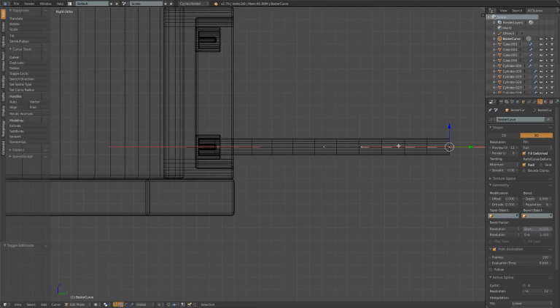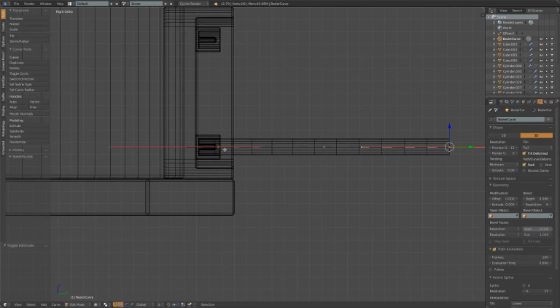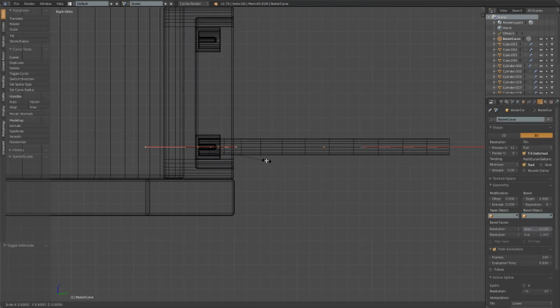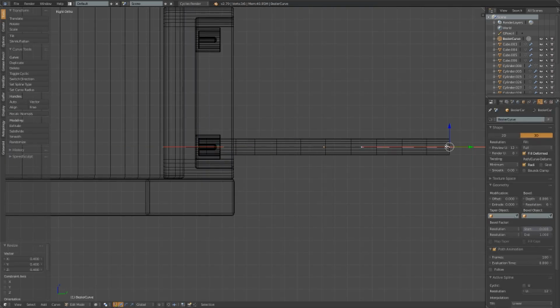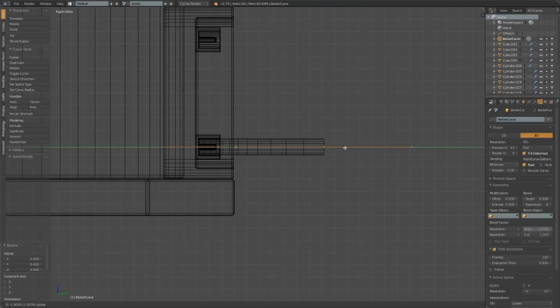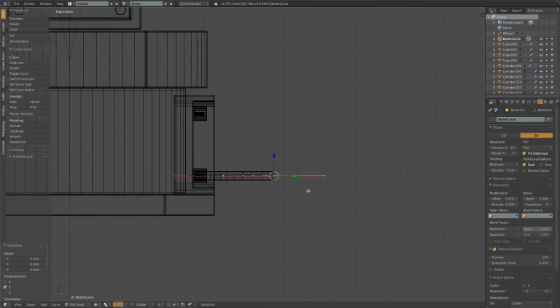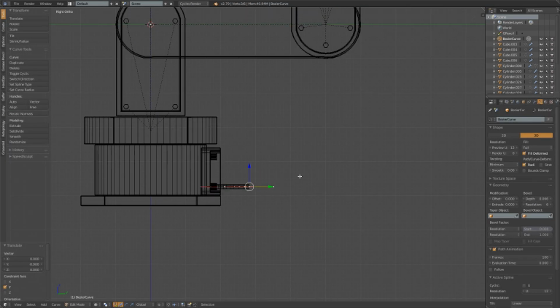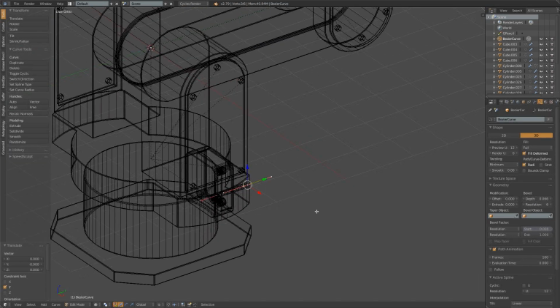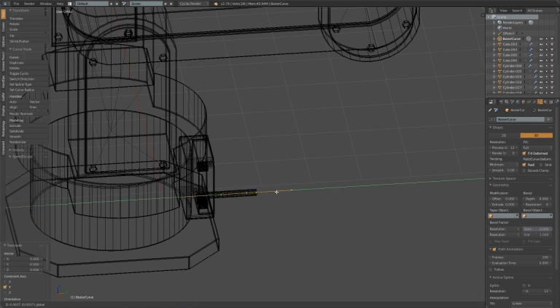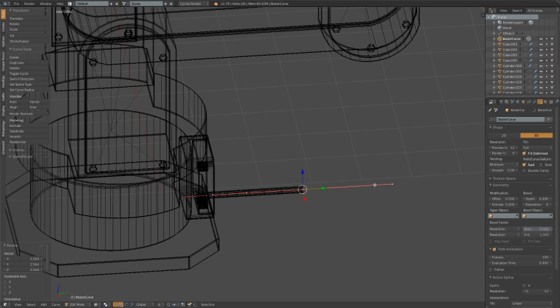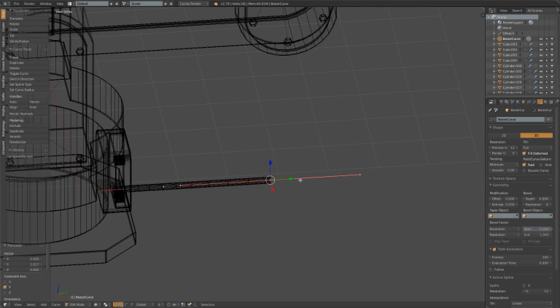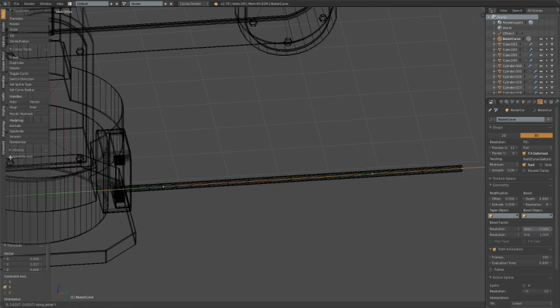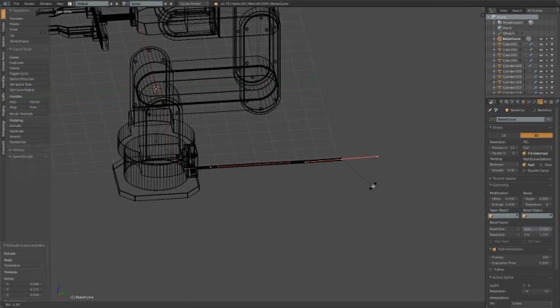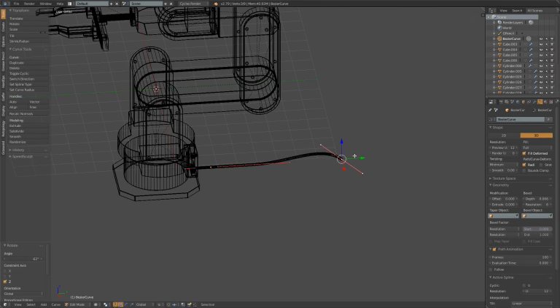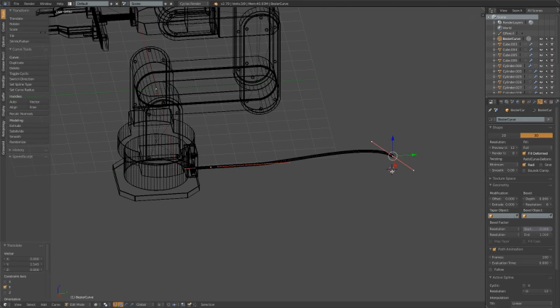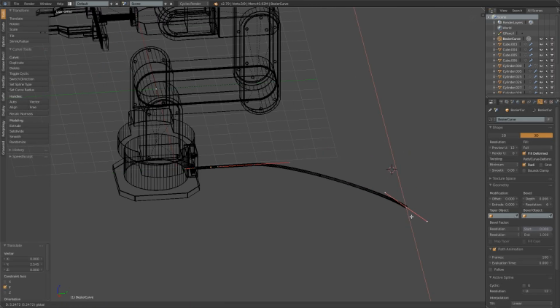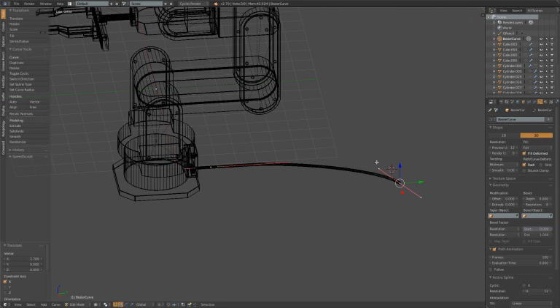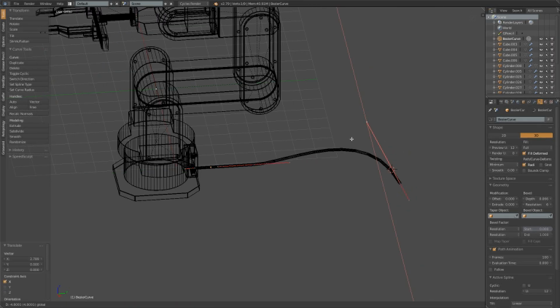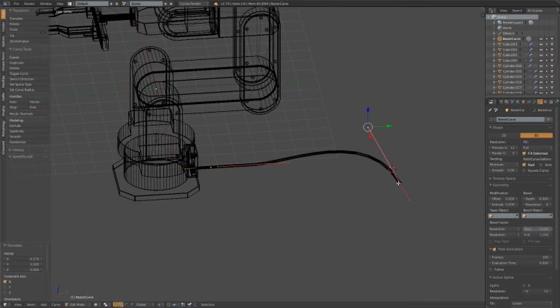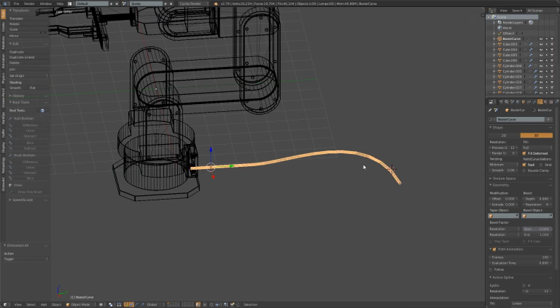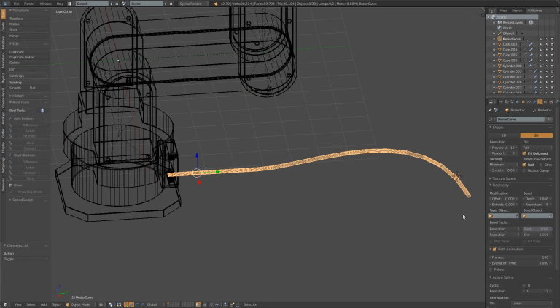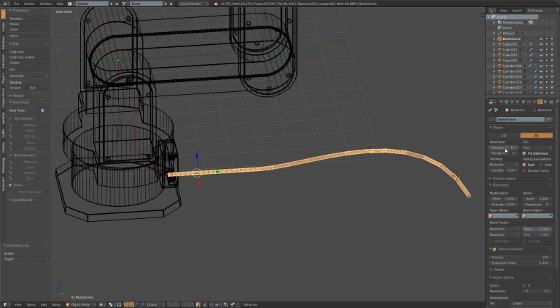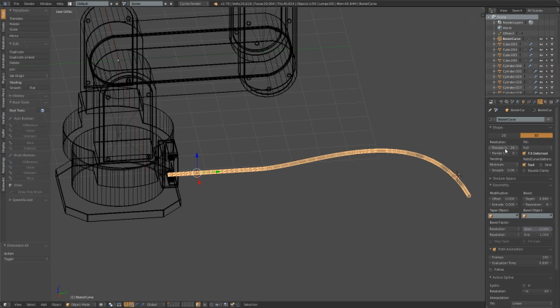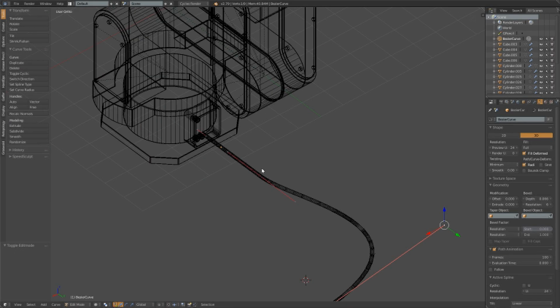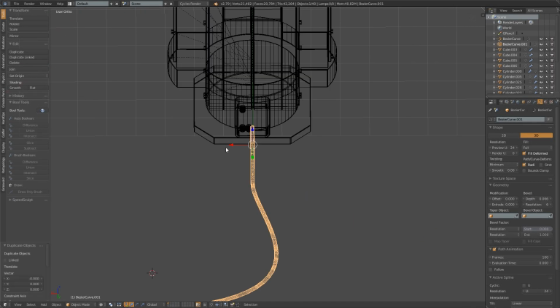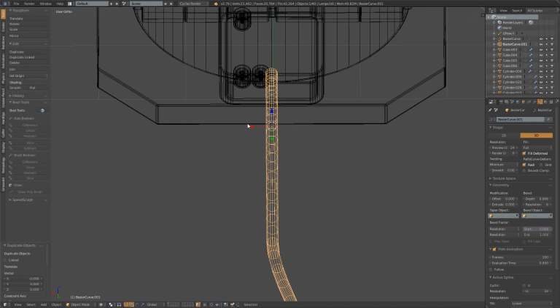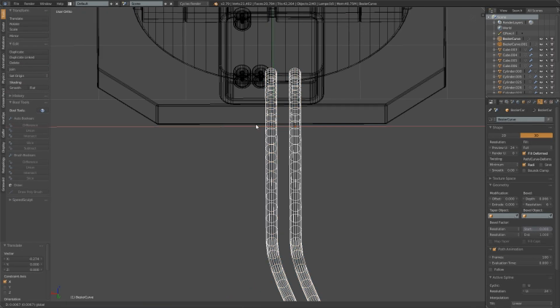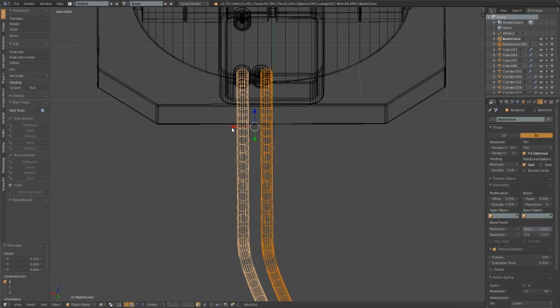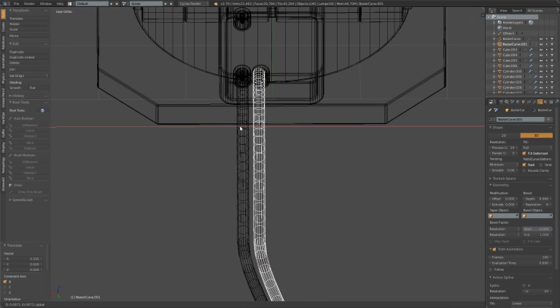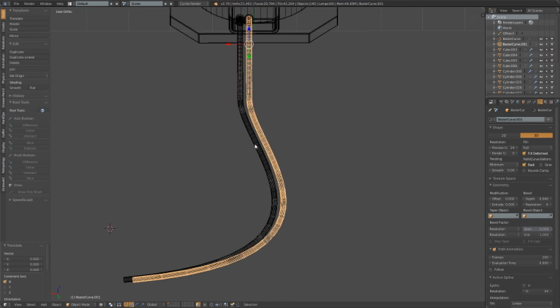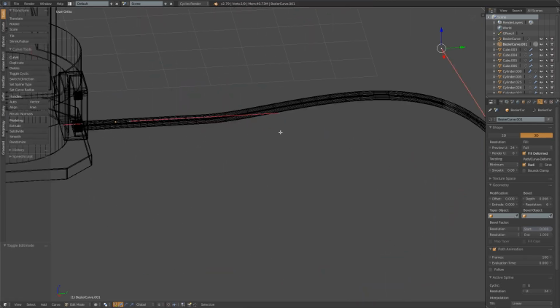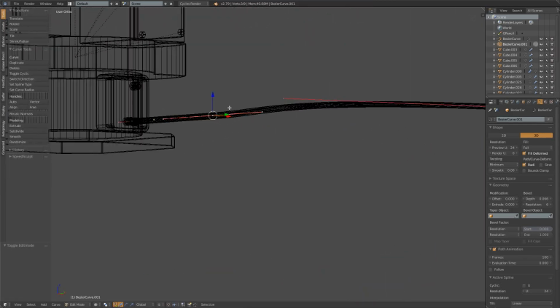I add some wires for the ports on the back of the base just to demonstrate the feeds. Later on I will give these colored materials just to make it more interesting.